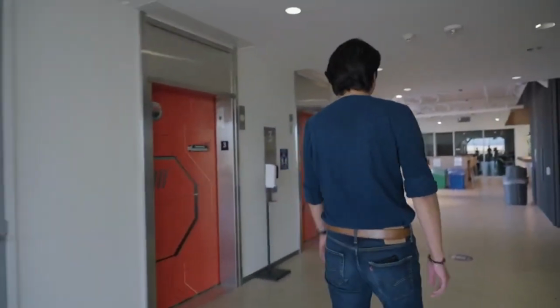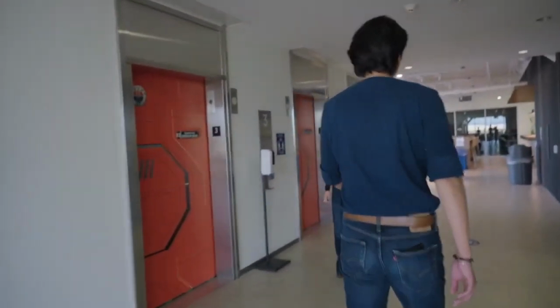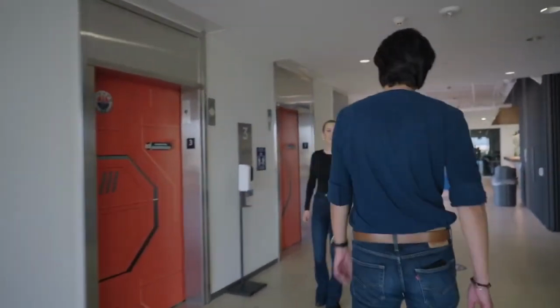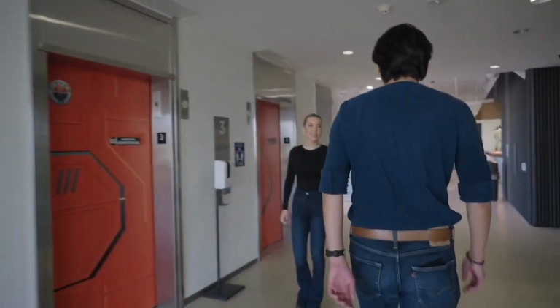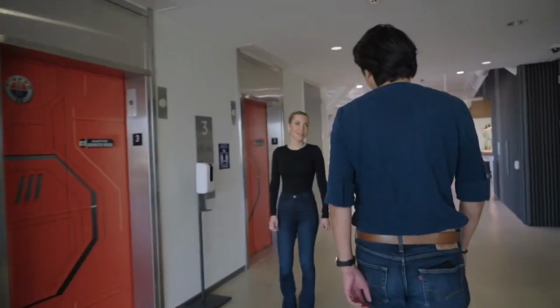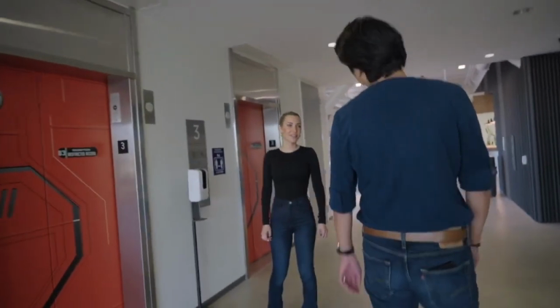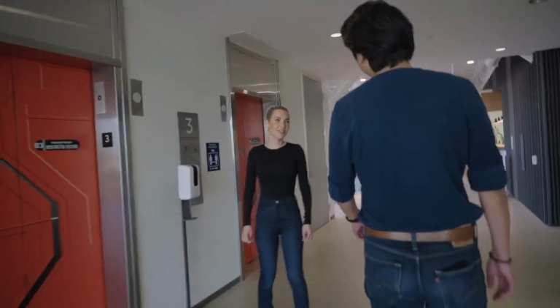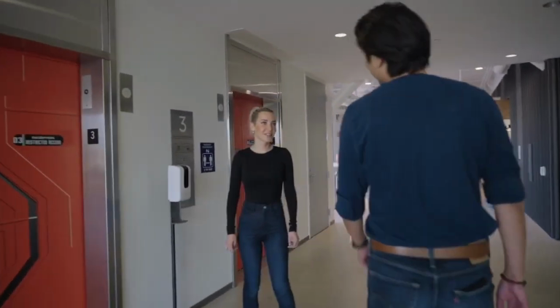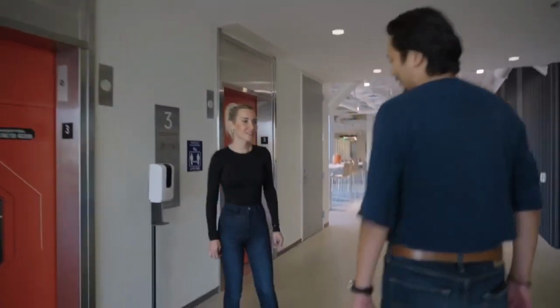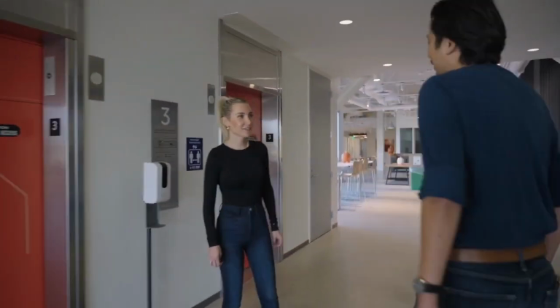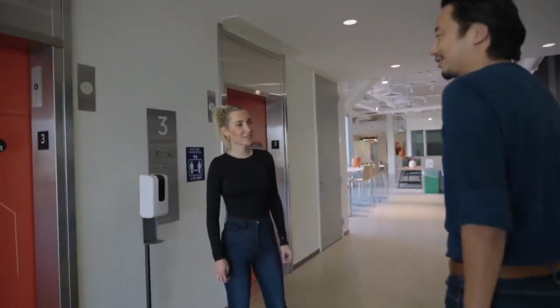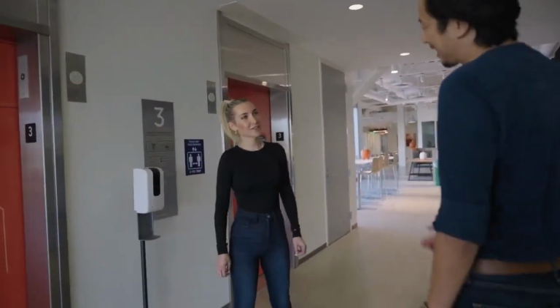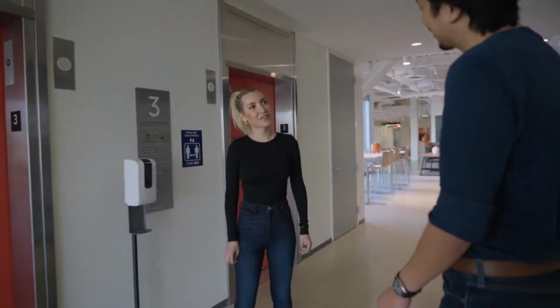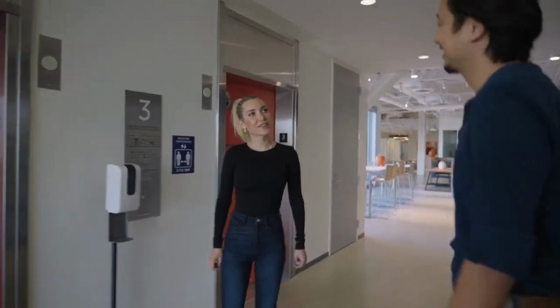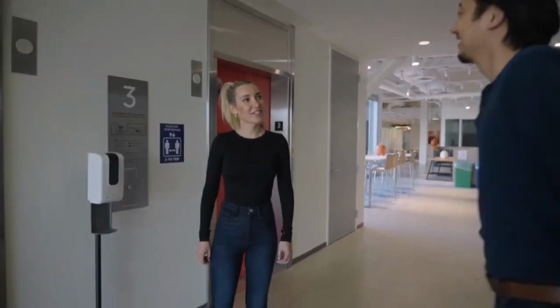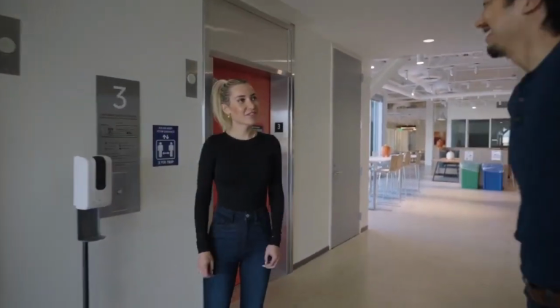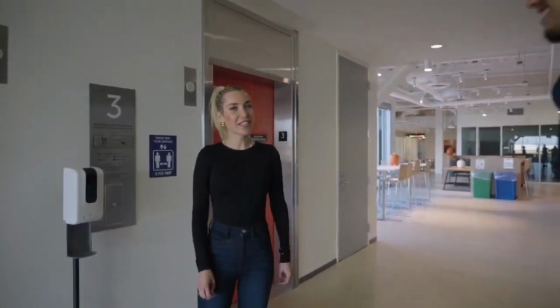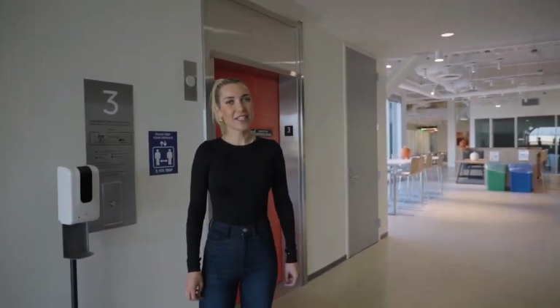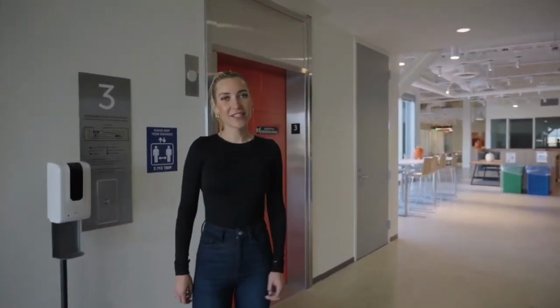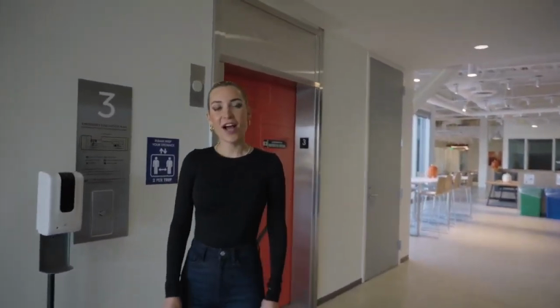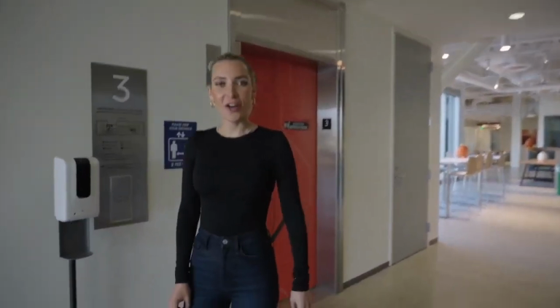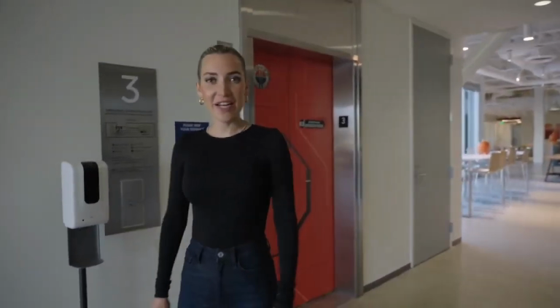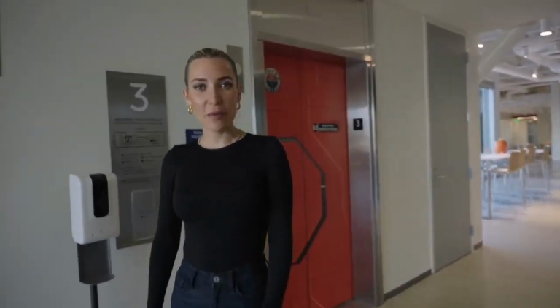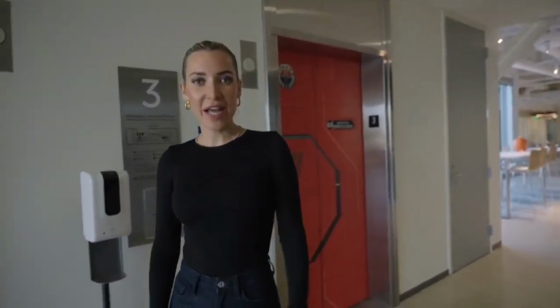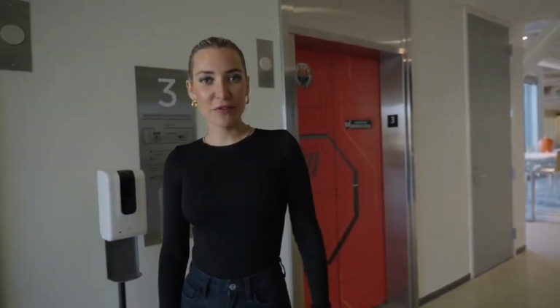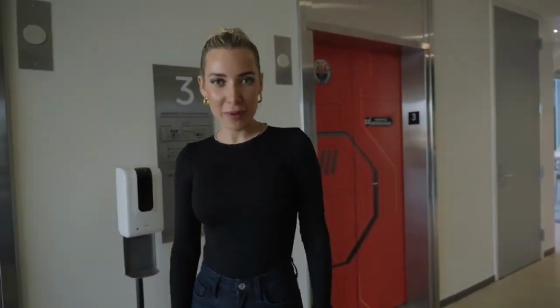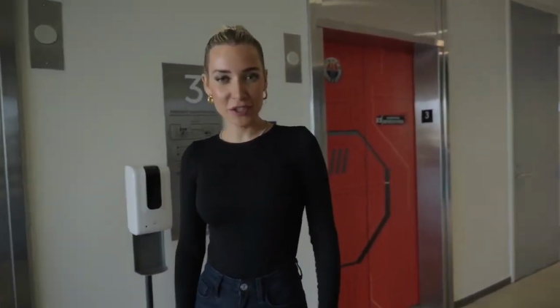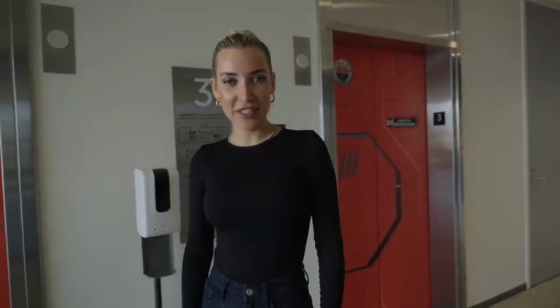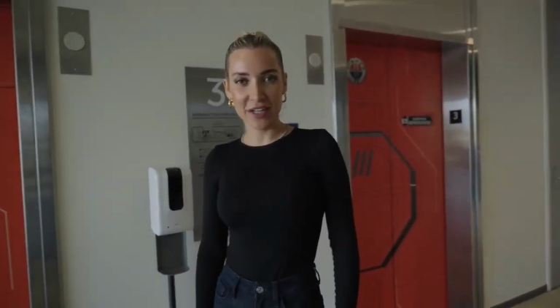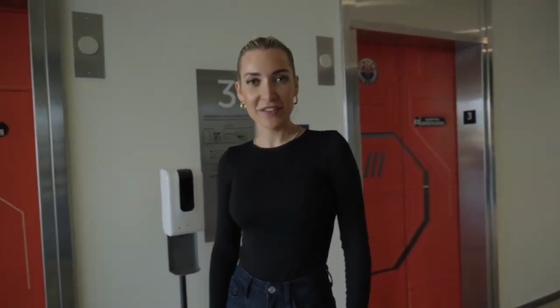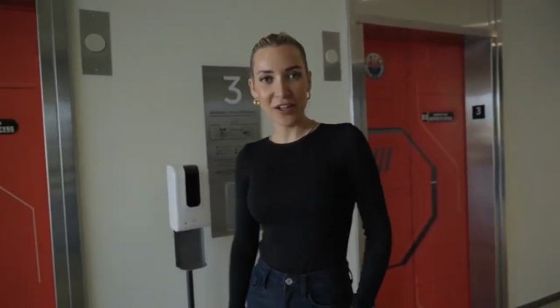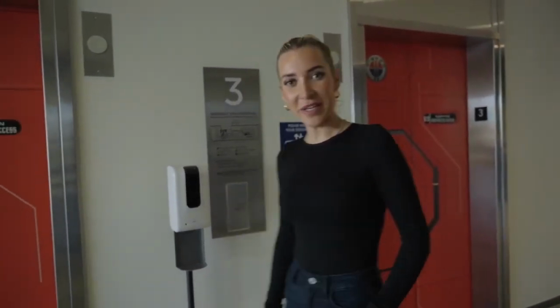It went great. We met a lot of team members. Now we're going to head over to the powertrain center. Follow me.